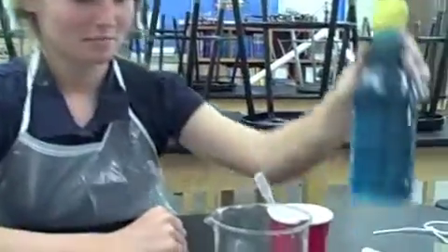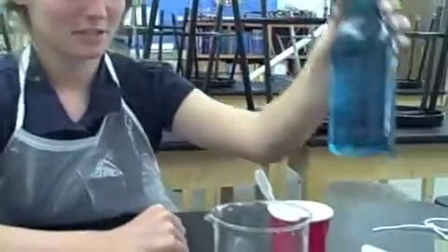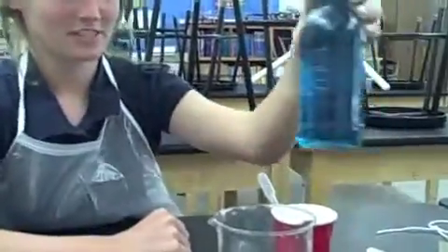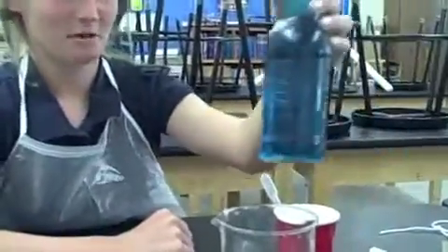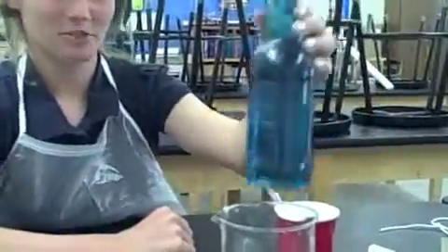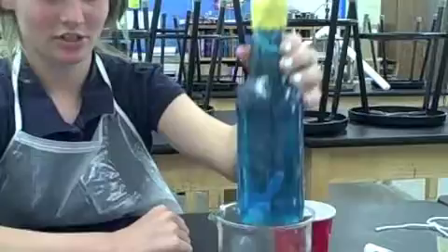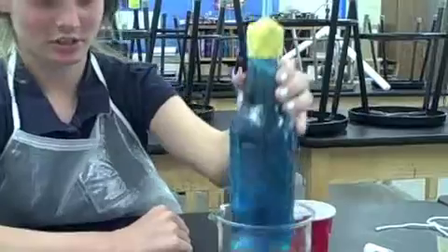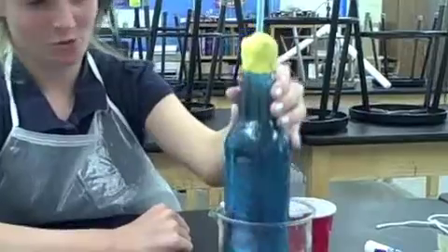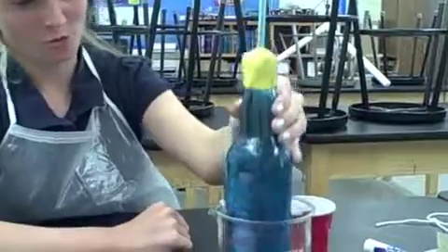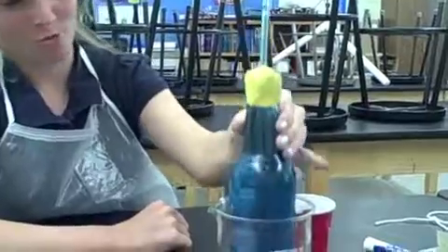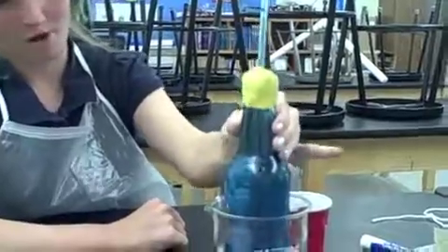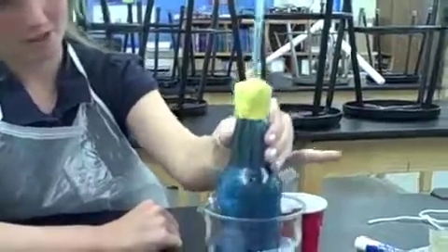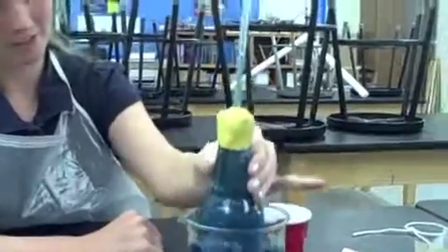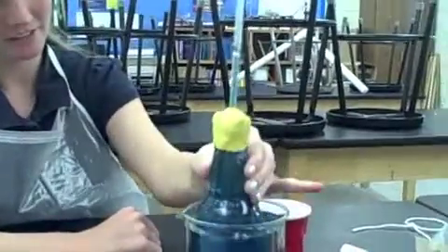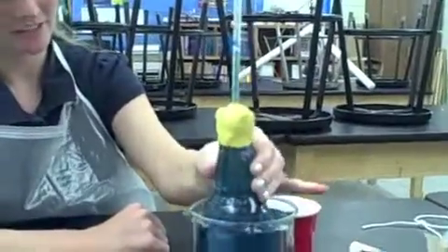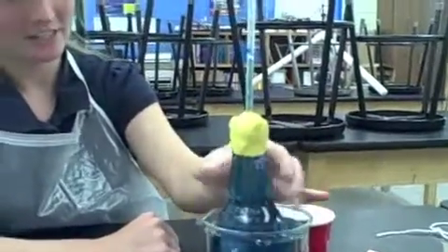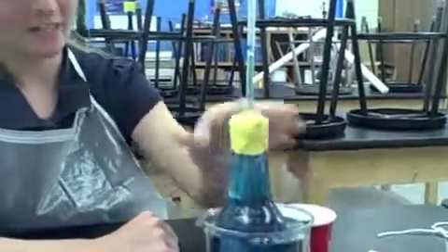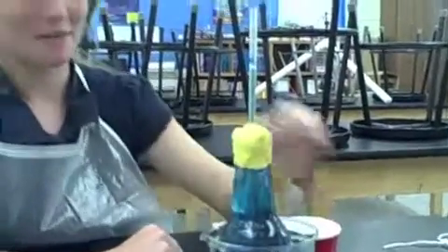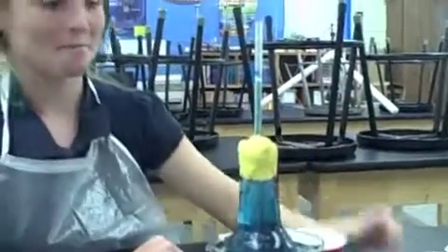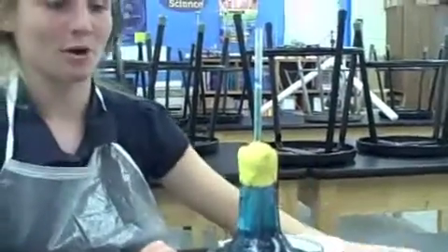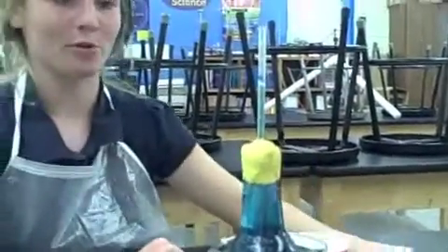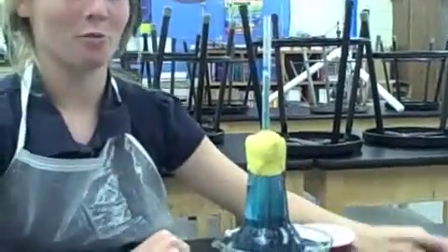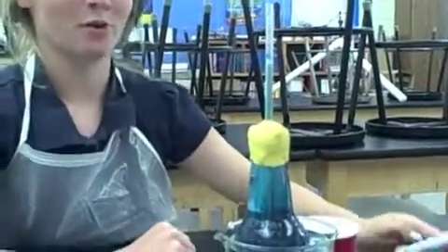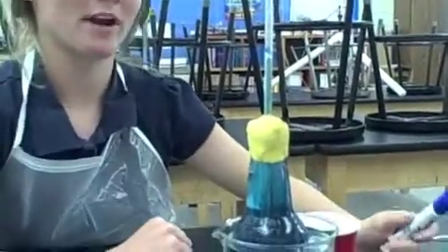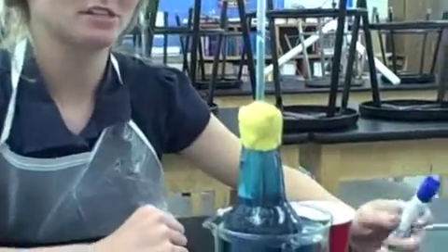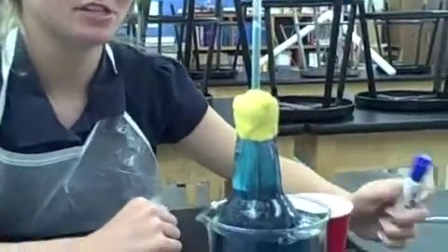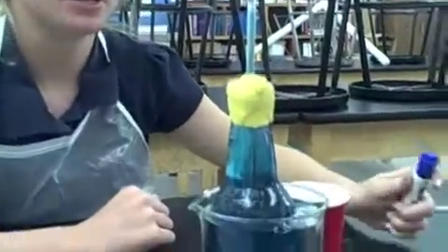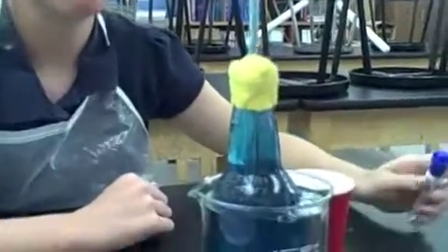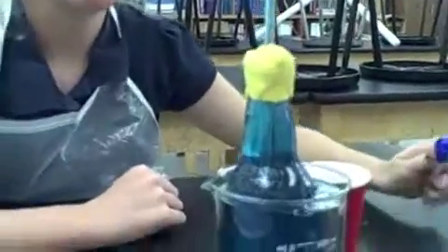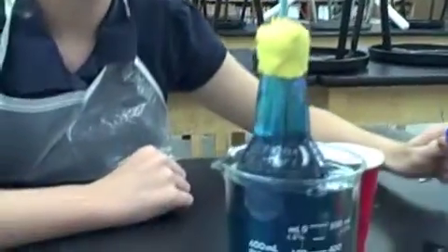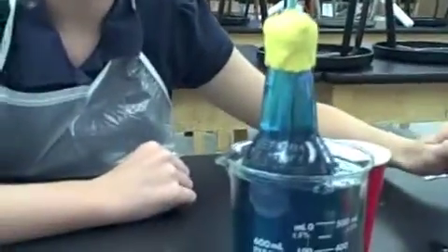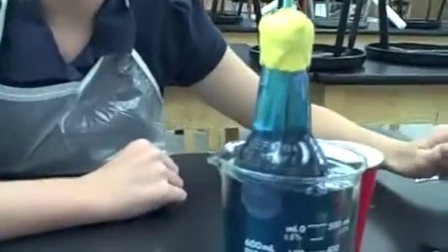Place the thermometer in the cold water, then make a mark where the water rises to or drops.